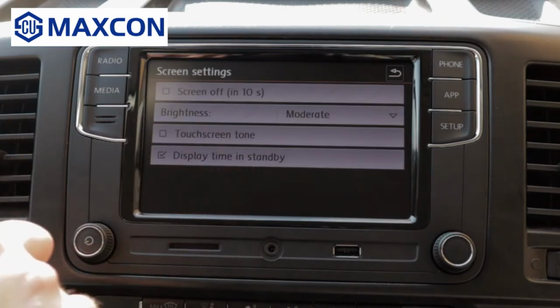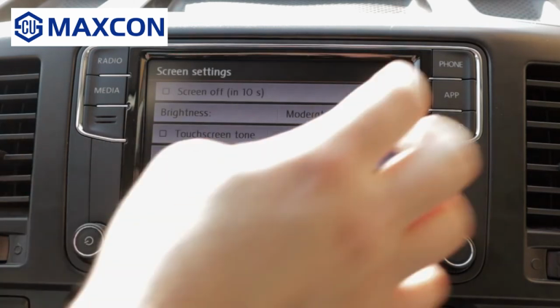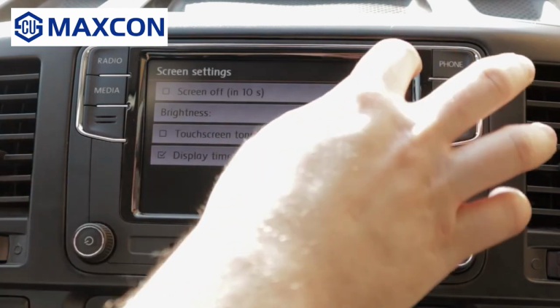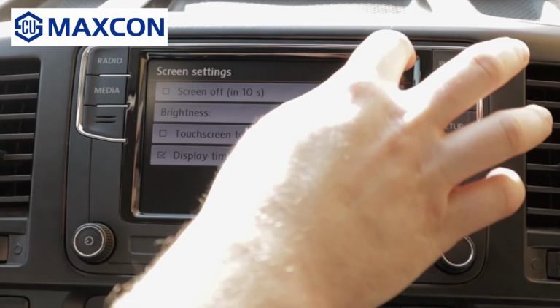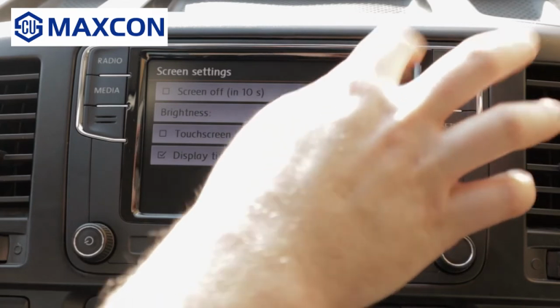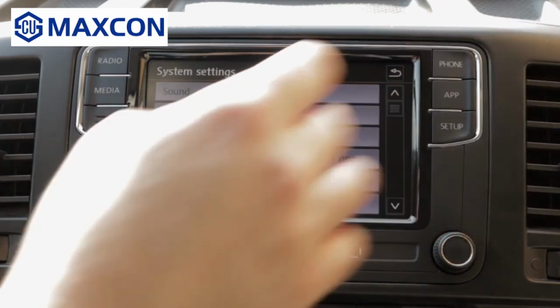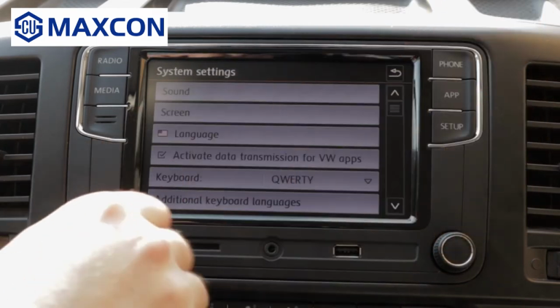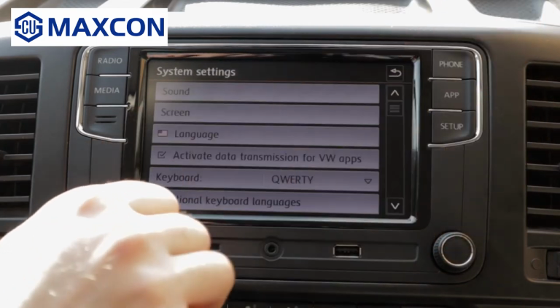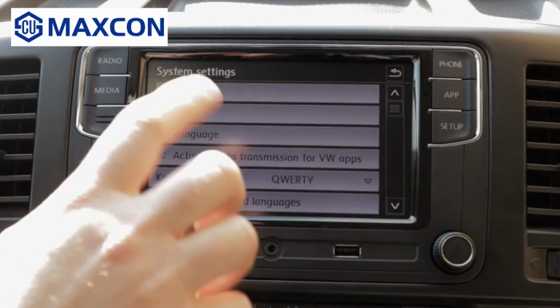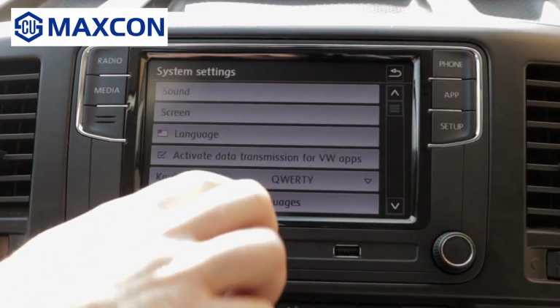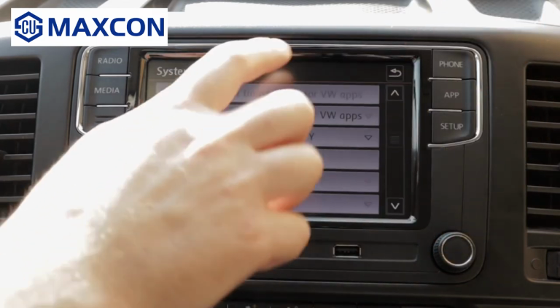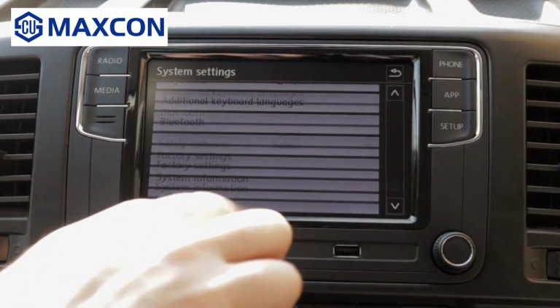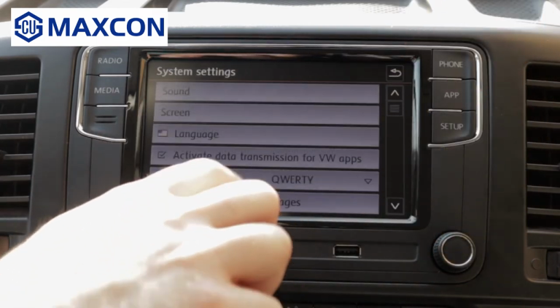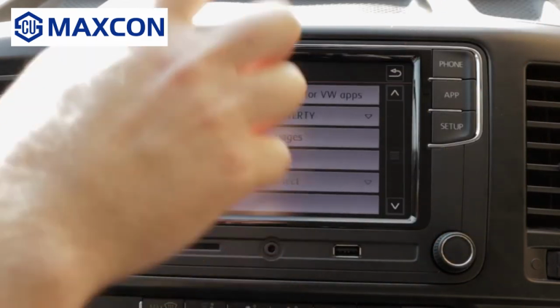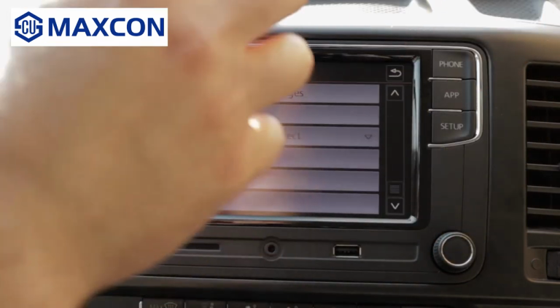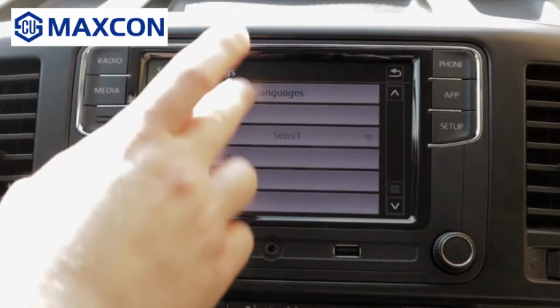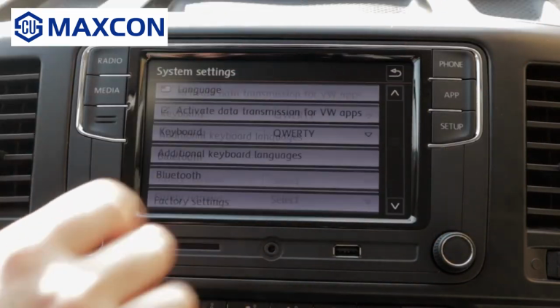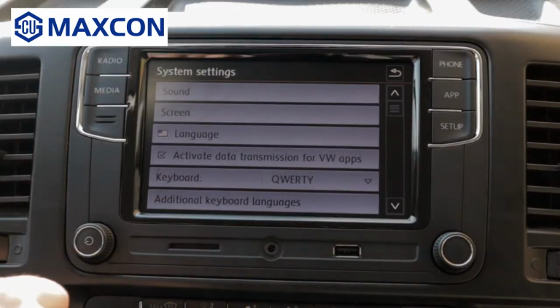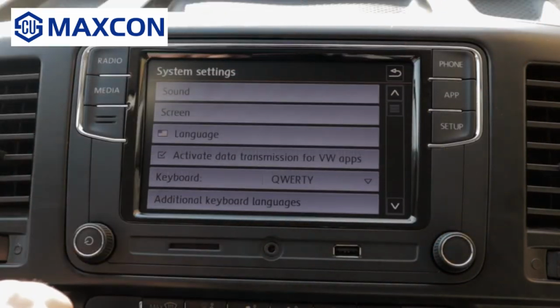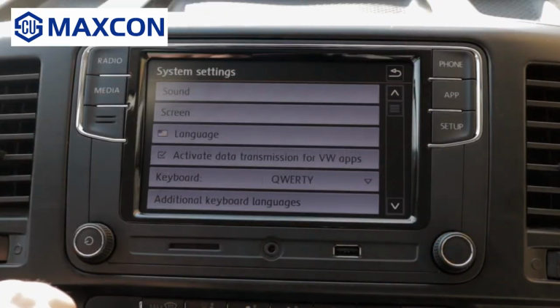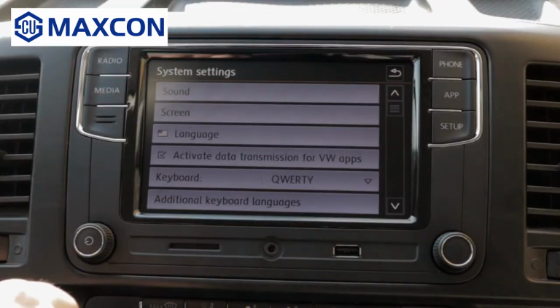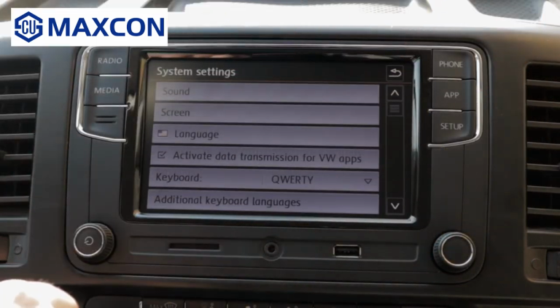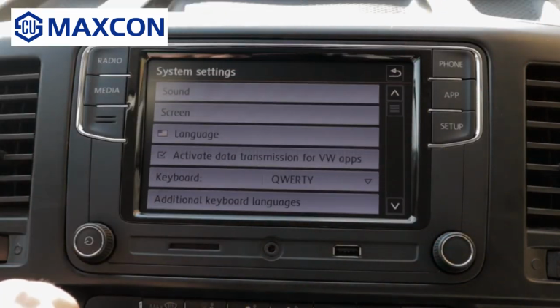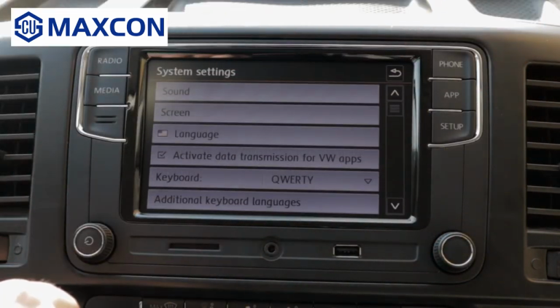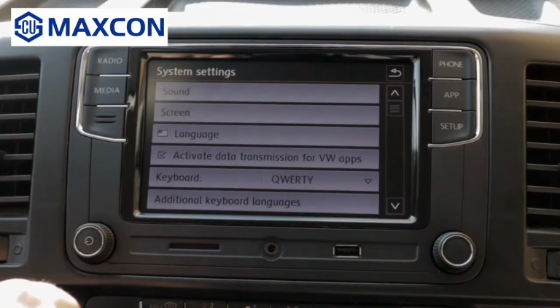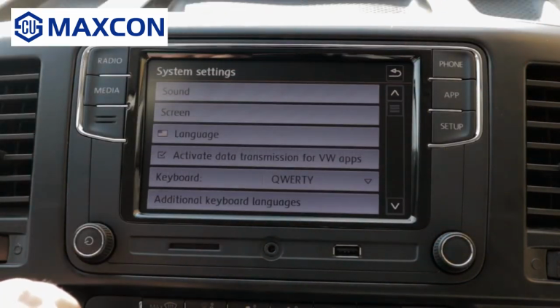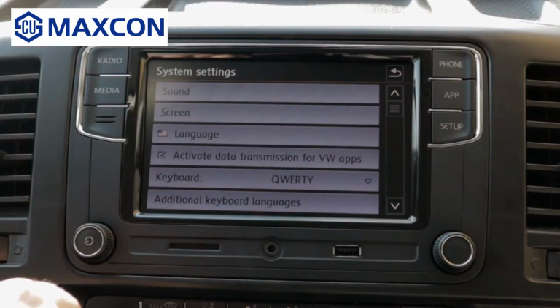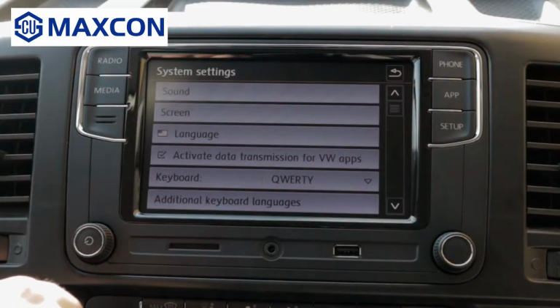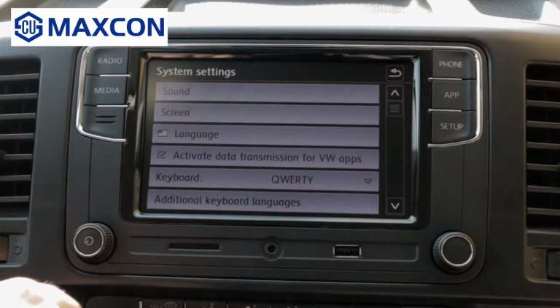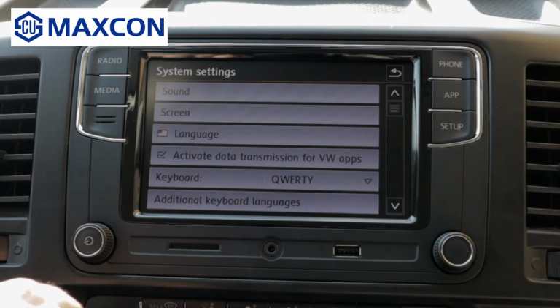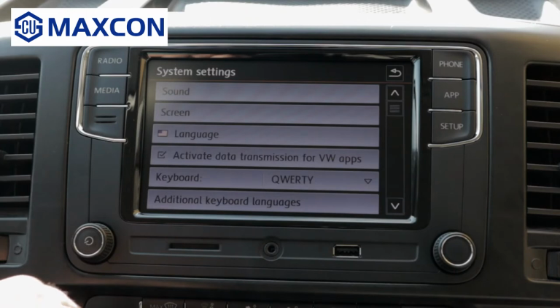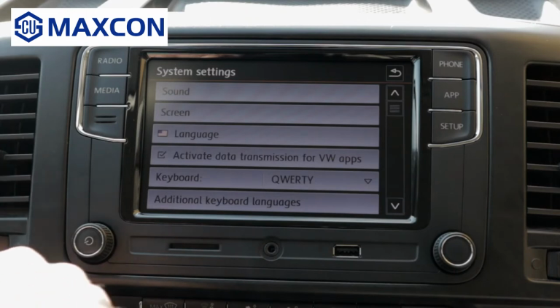As you can see, the unit is very, very responsive and works really well.